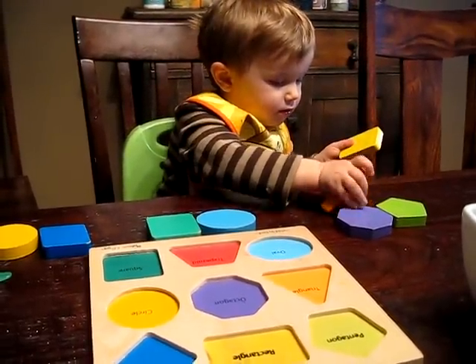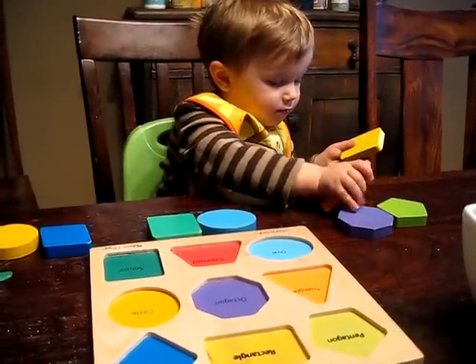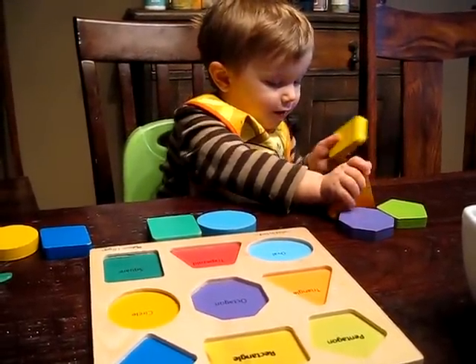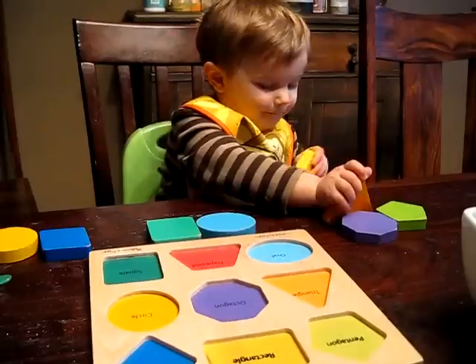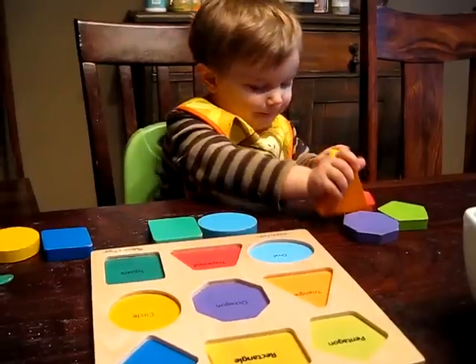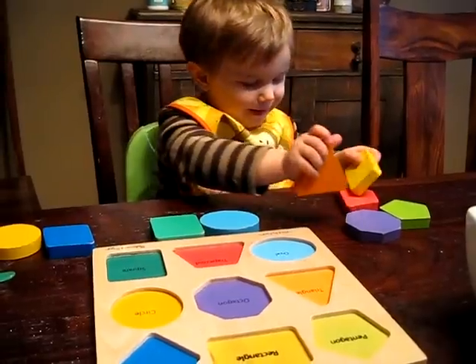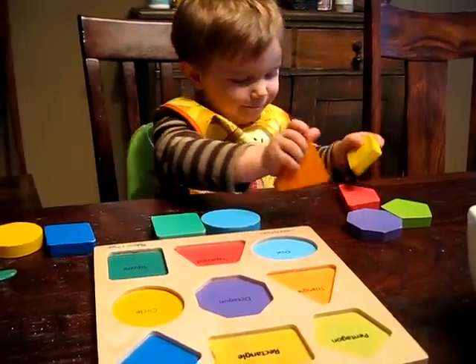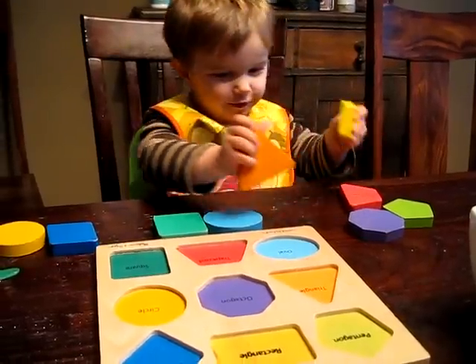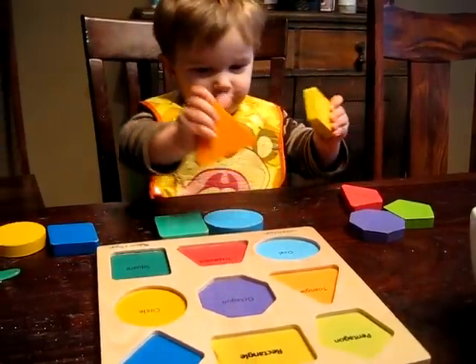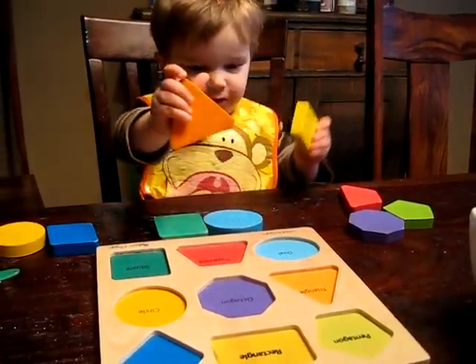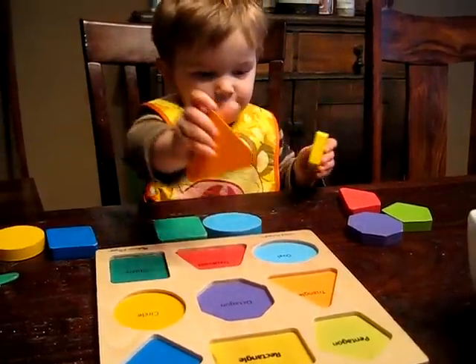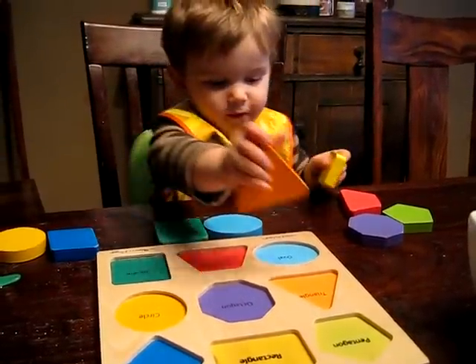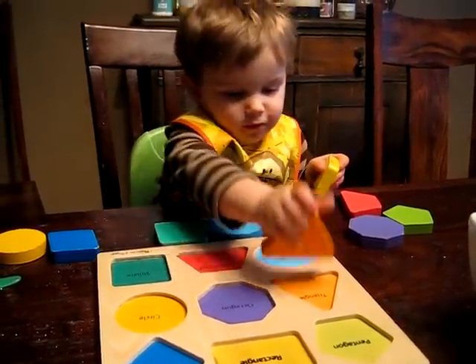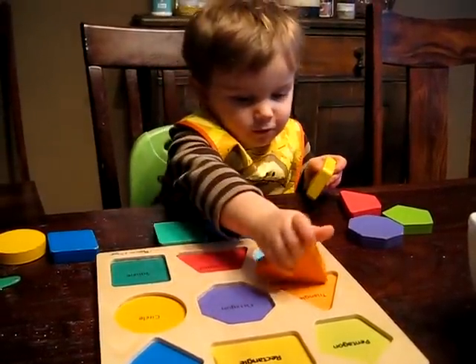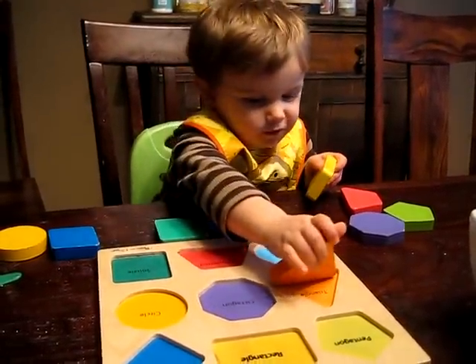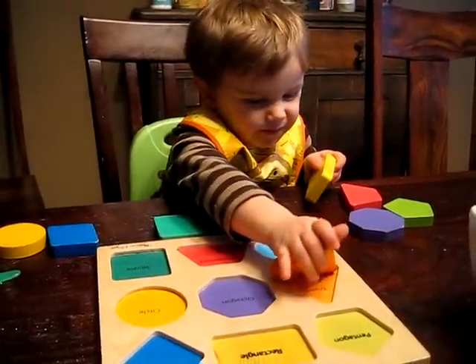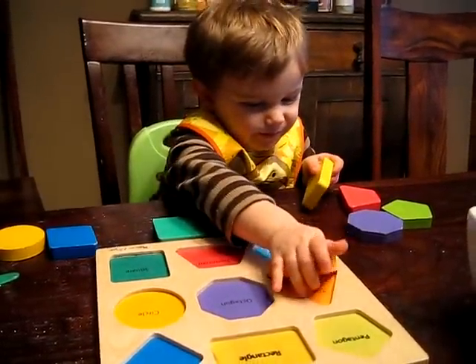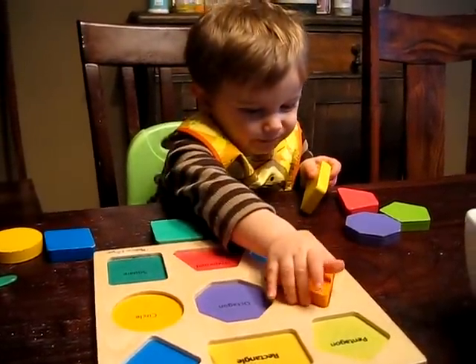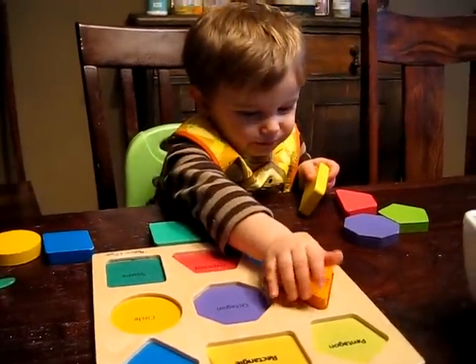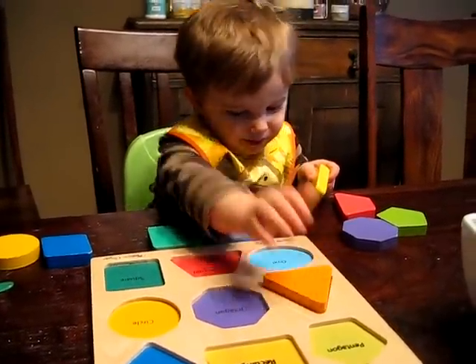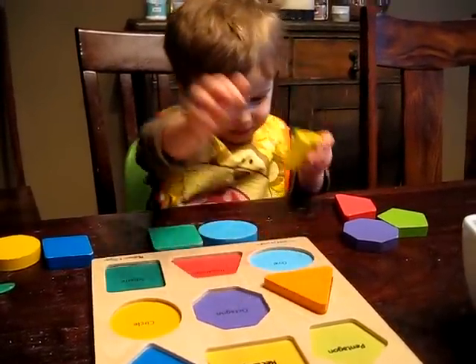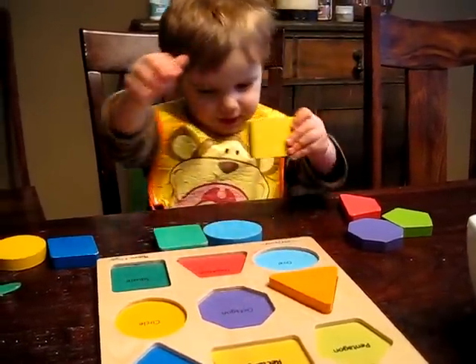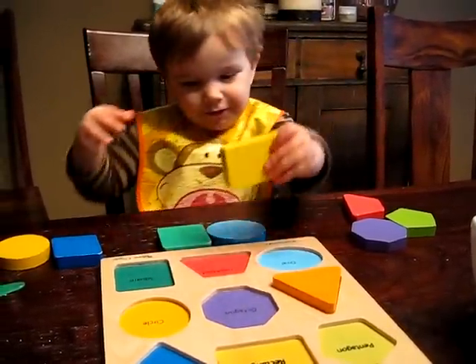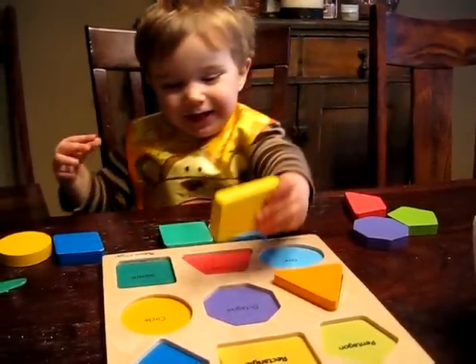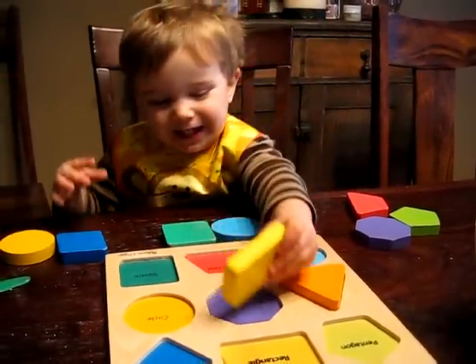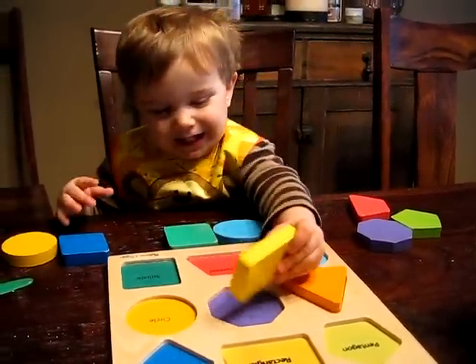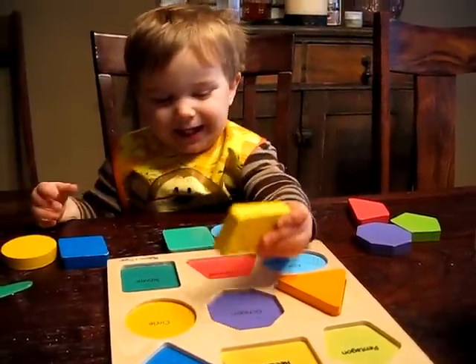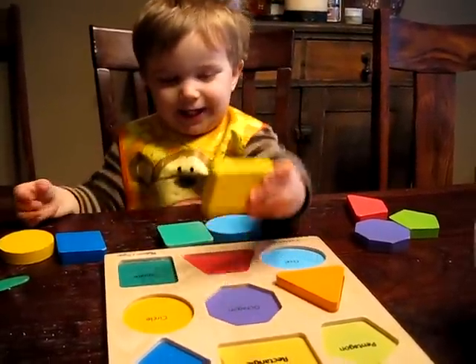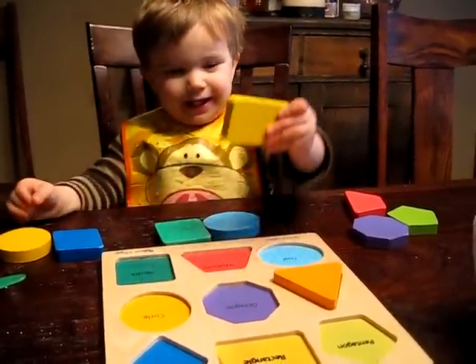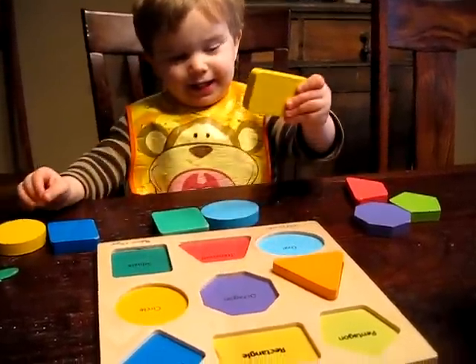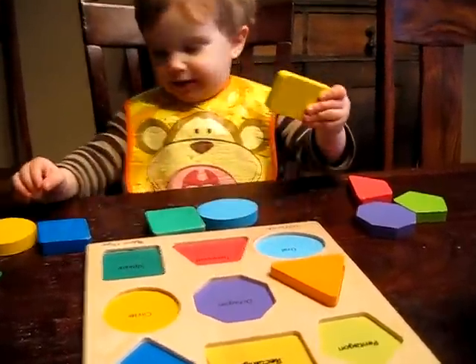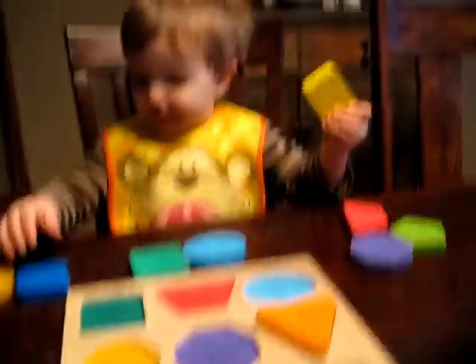Orange triangle. What a beautiful. It's beautiful. Rectangle. Rectangle.